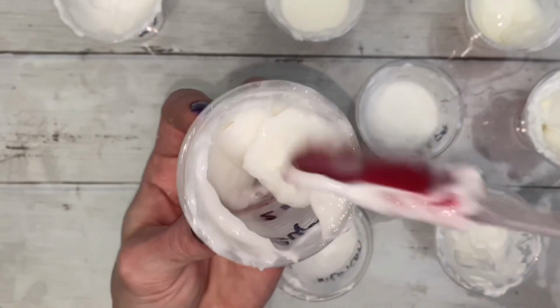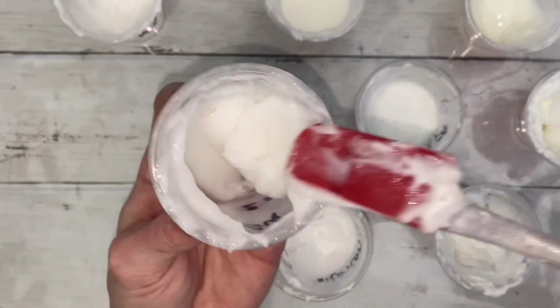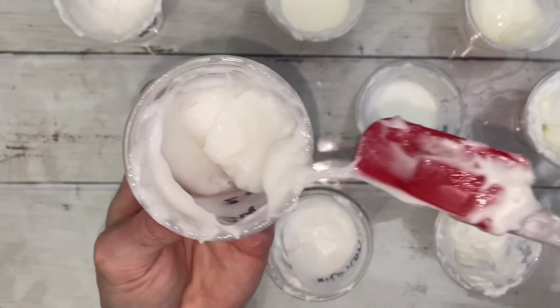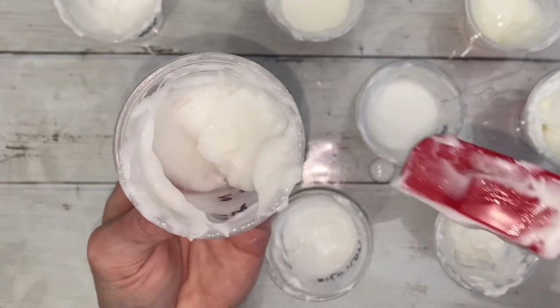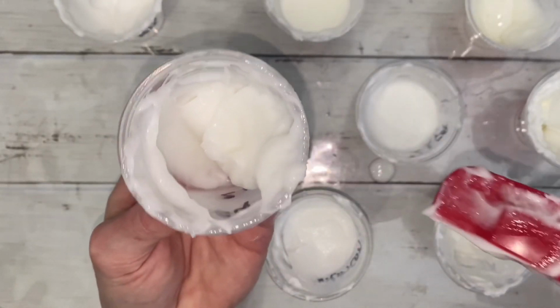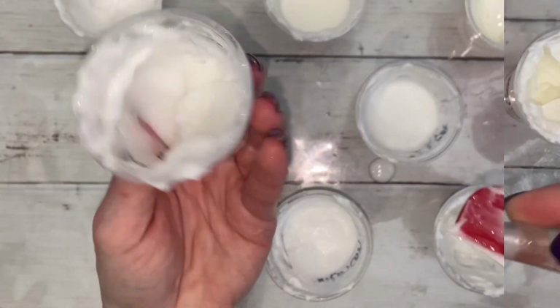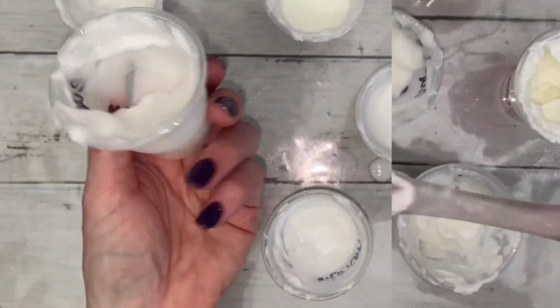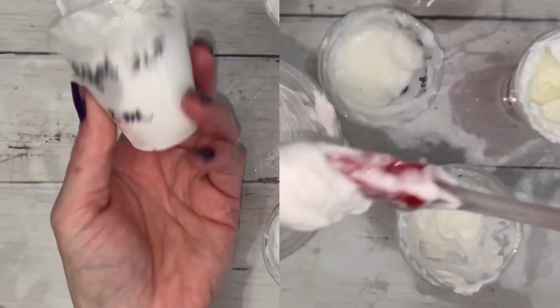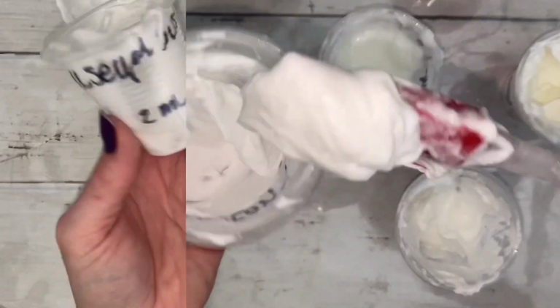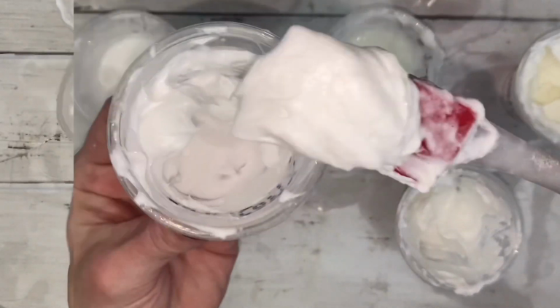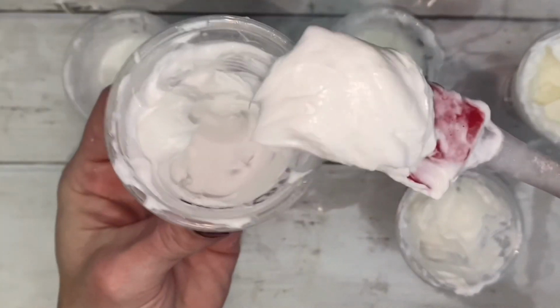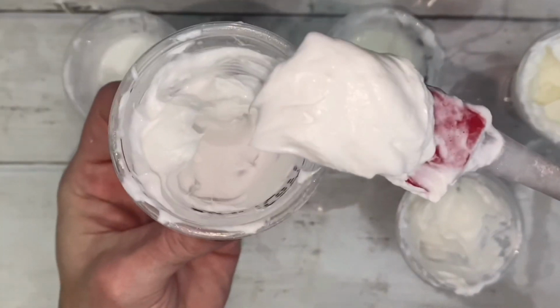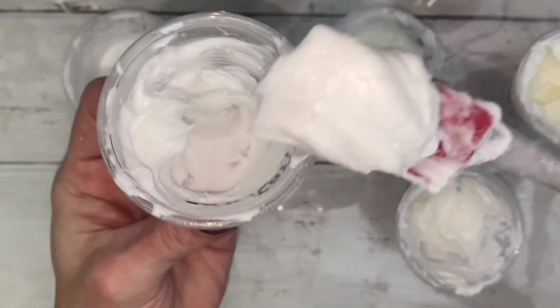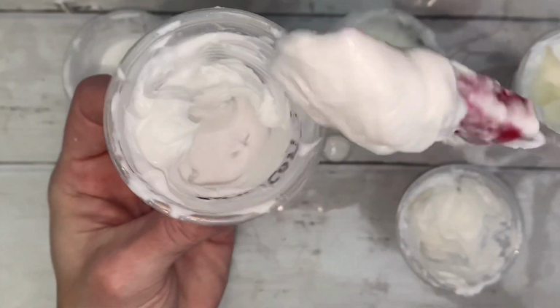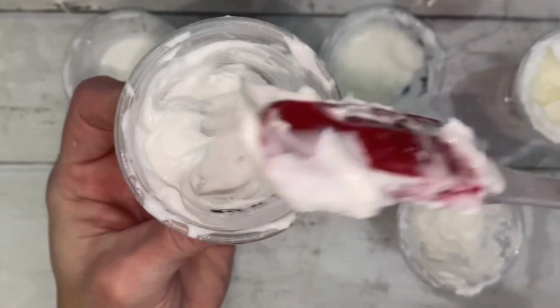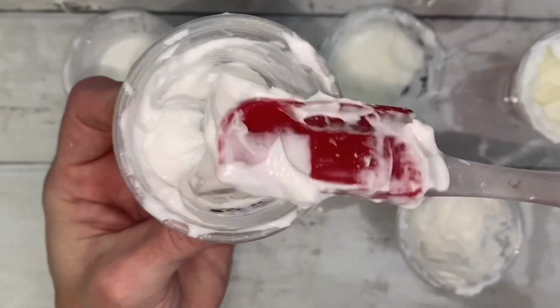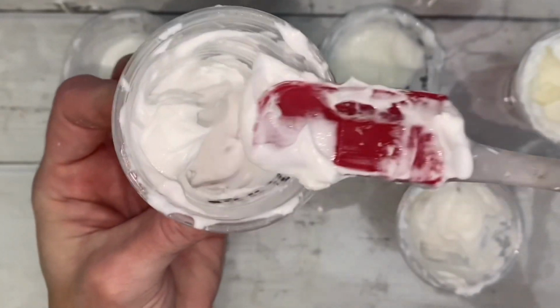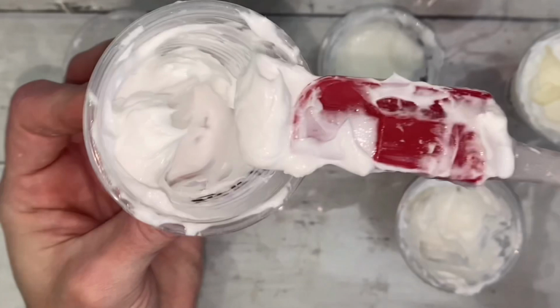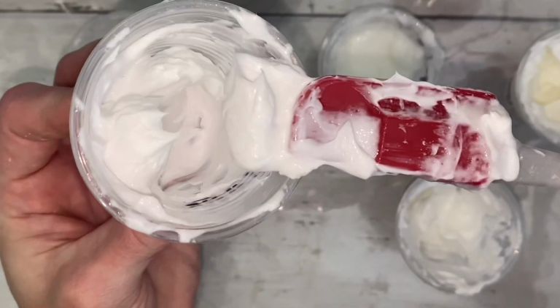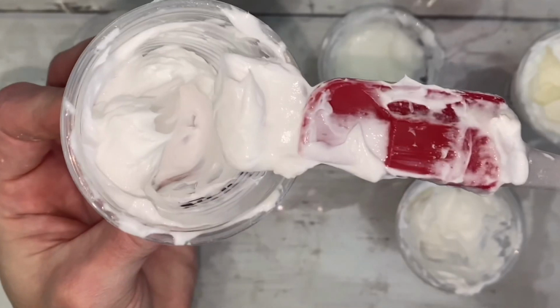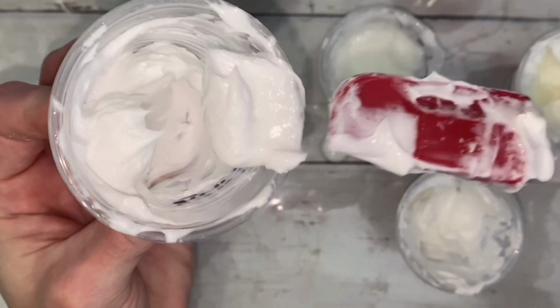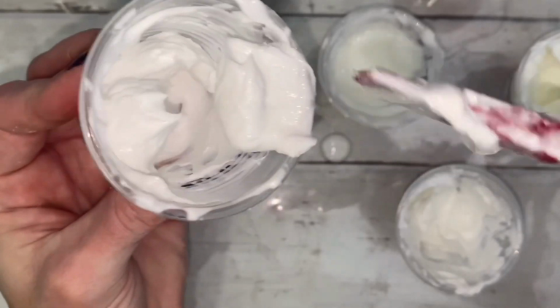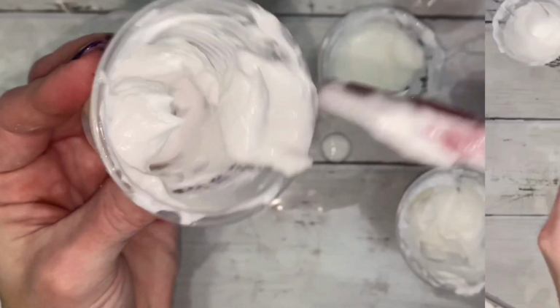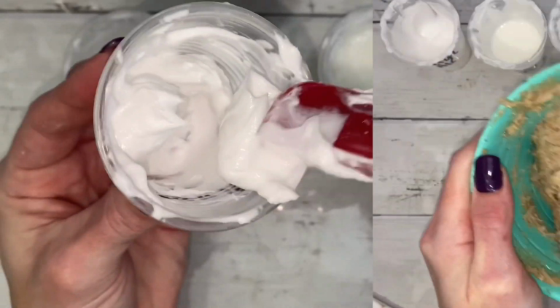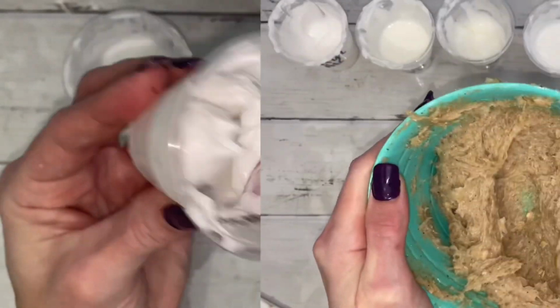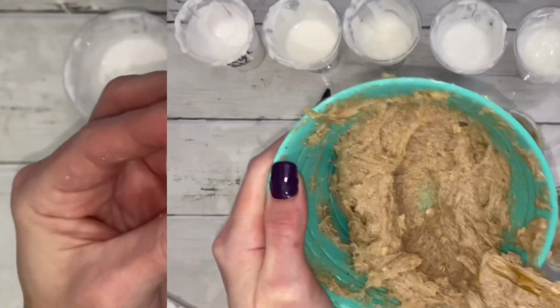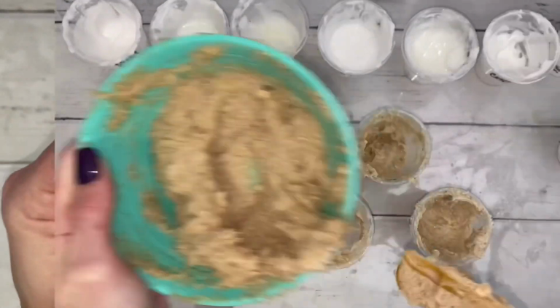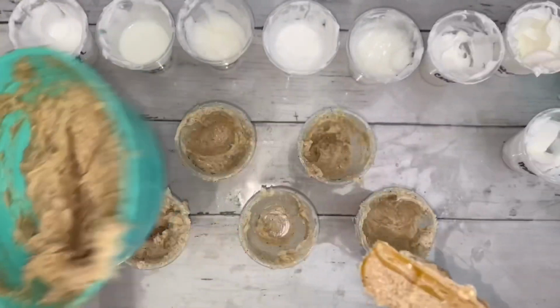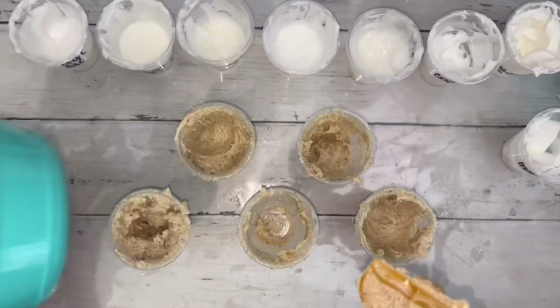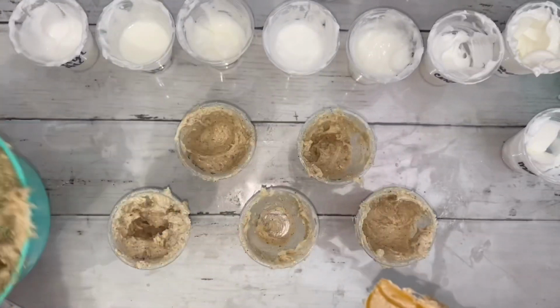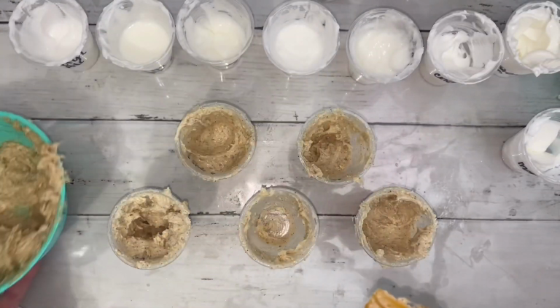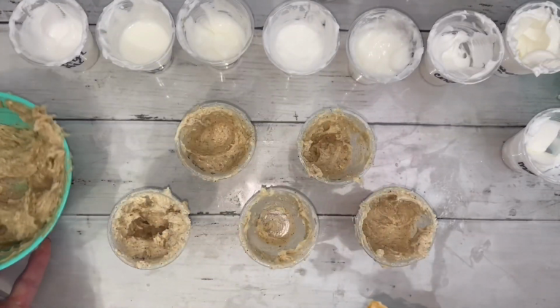It took a bit of work to formulate the exact perfect base. I tried everything from thin emulsions to extra thick, but I finally got it.